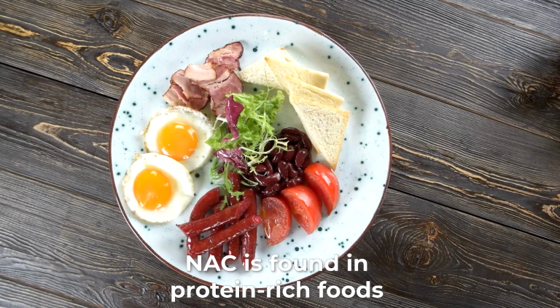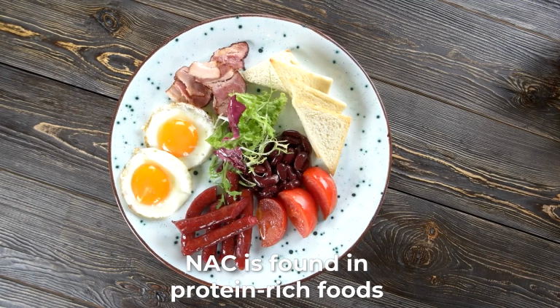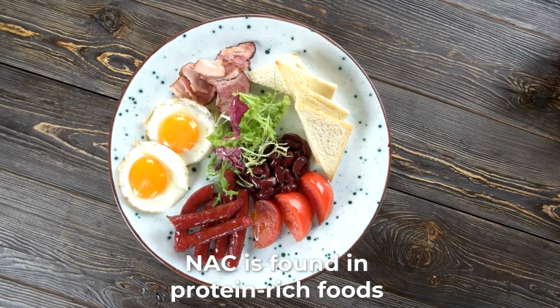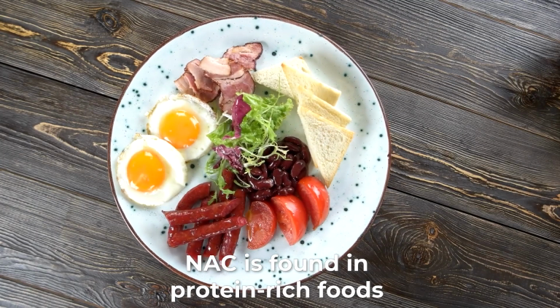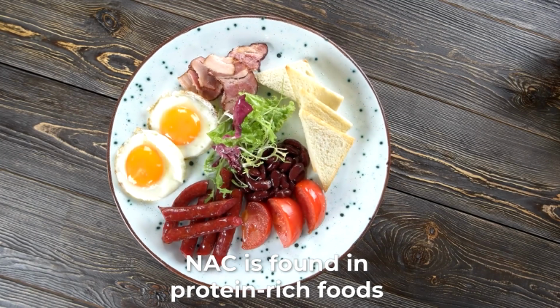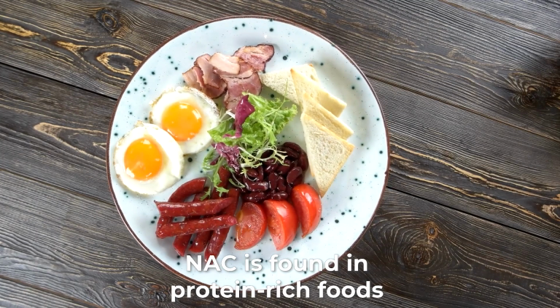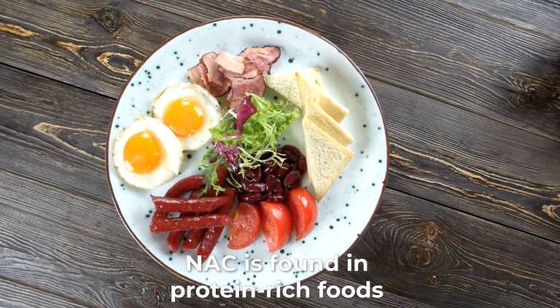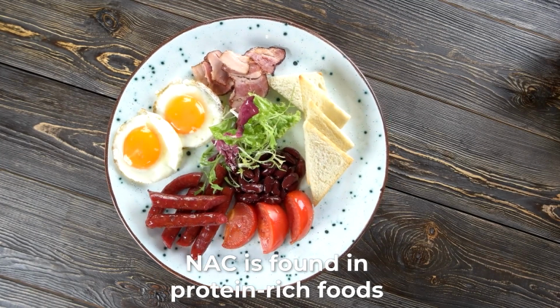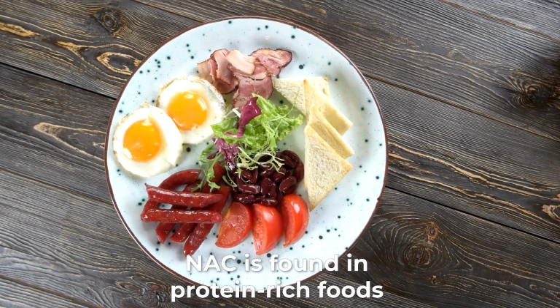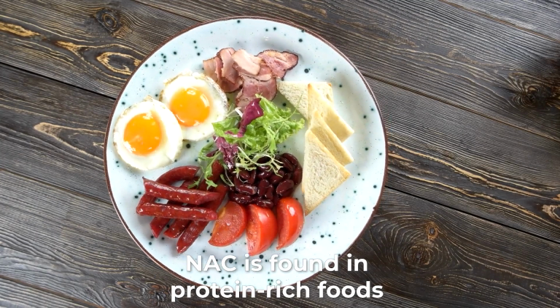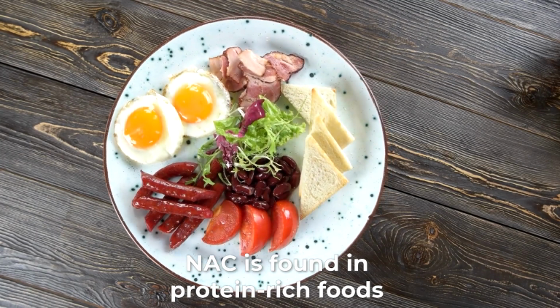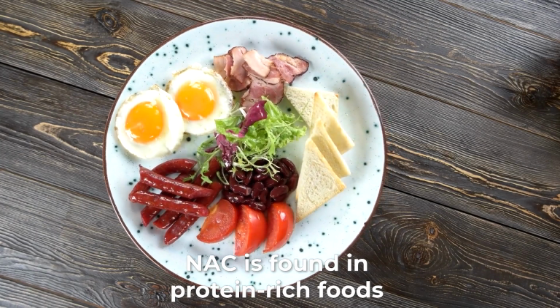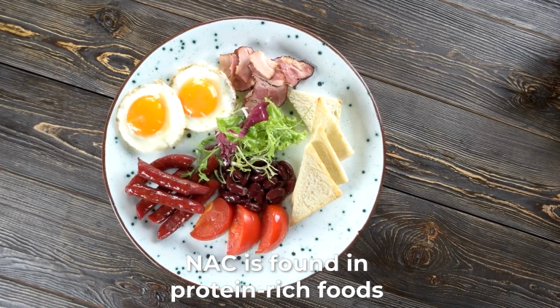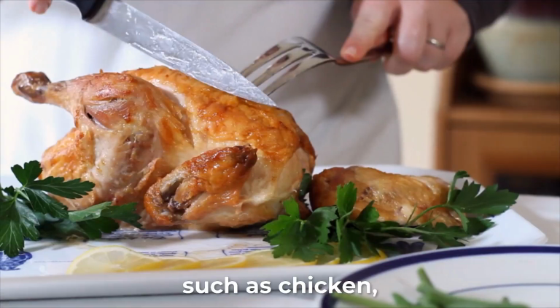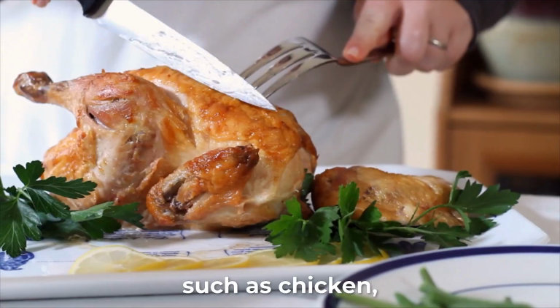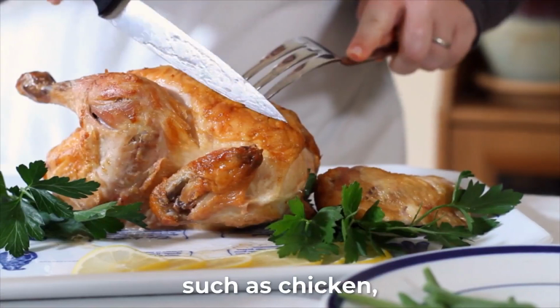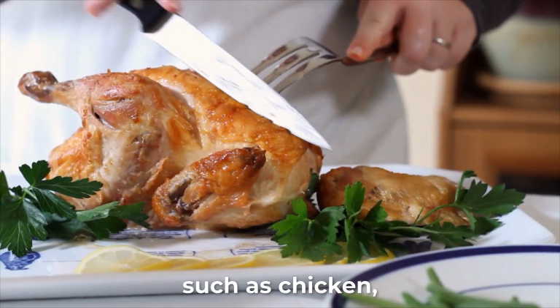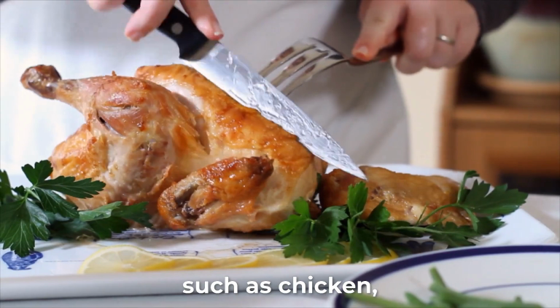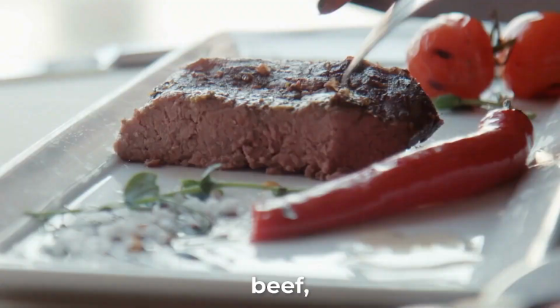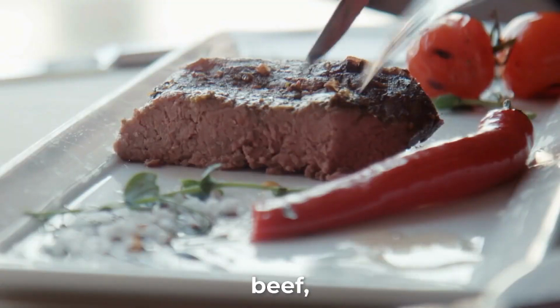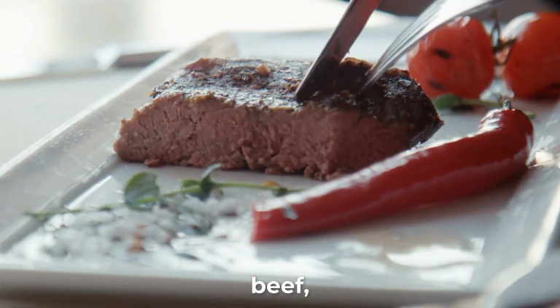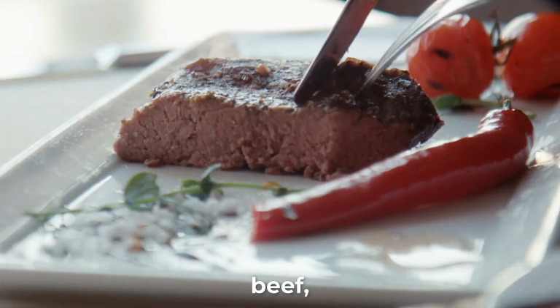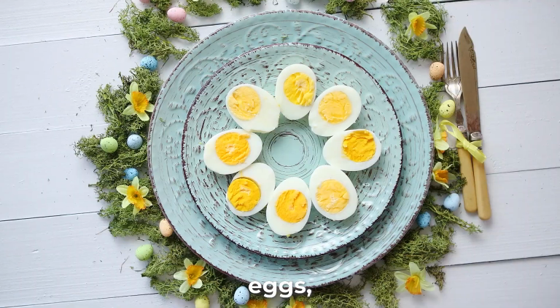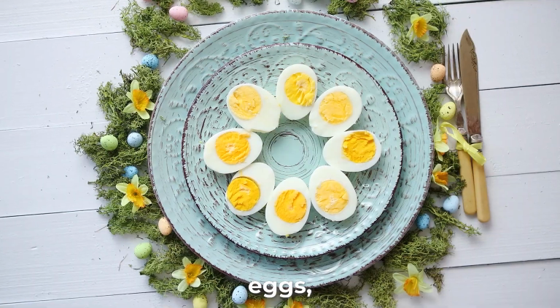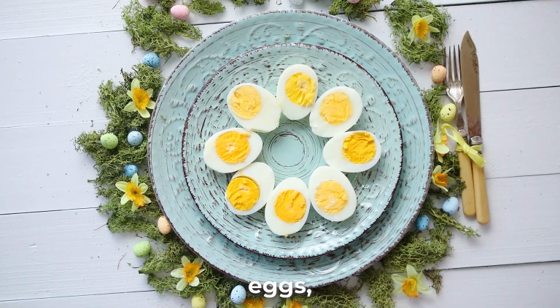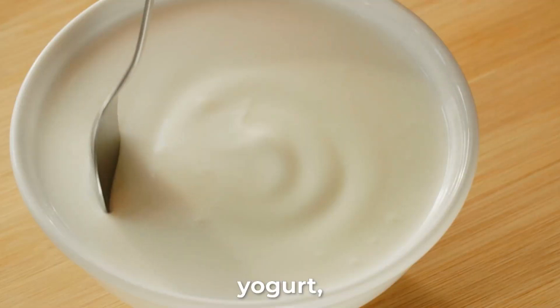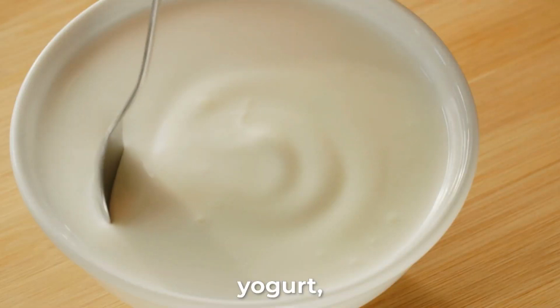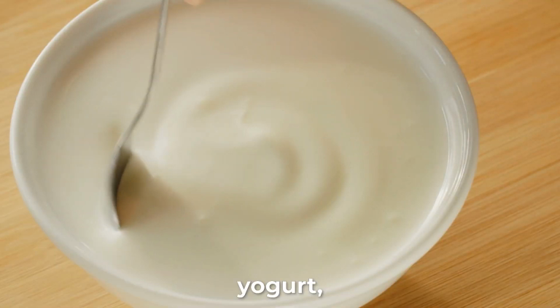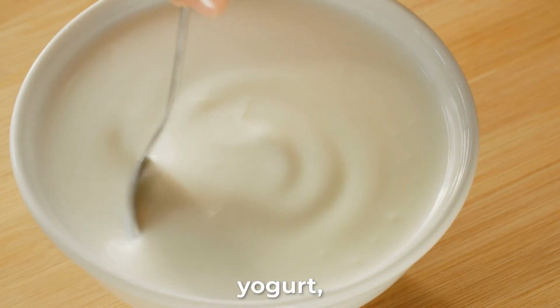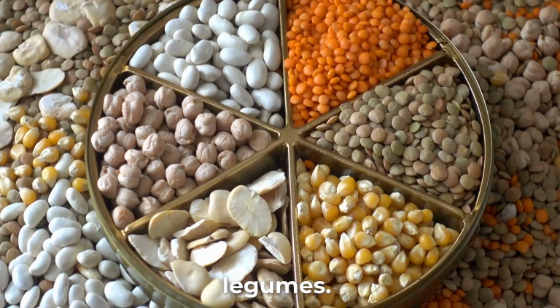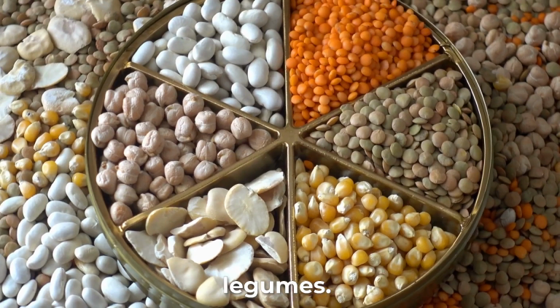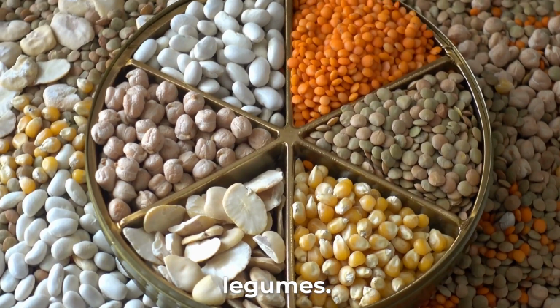N-Acetylcysteine is found in protein-rich foods such as chicken, beef, eggs, yogurt, and legumes.